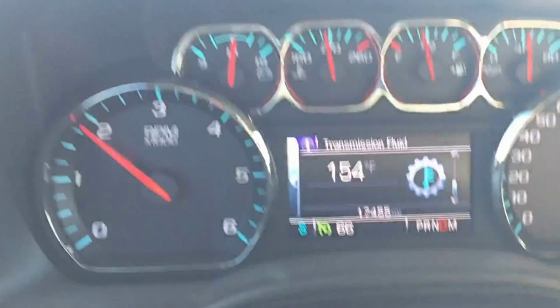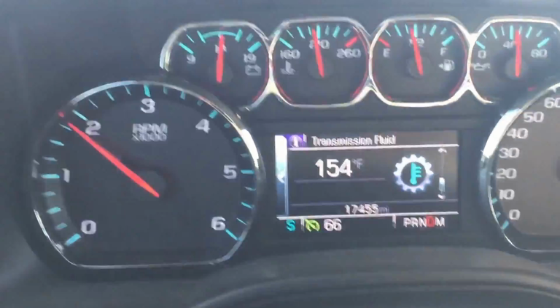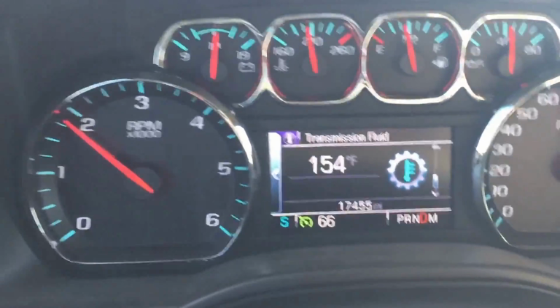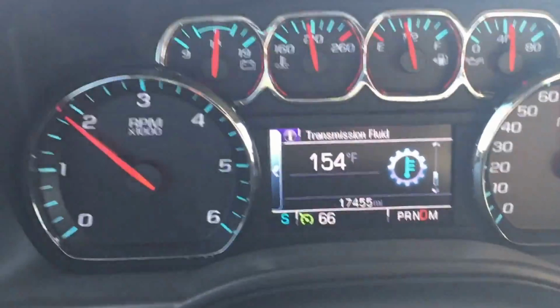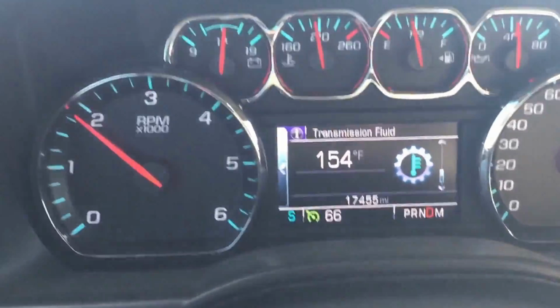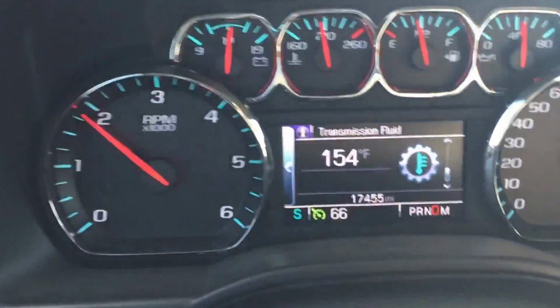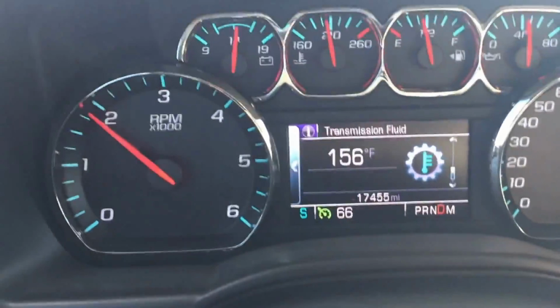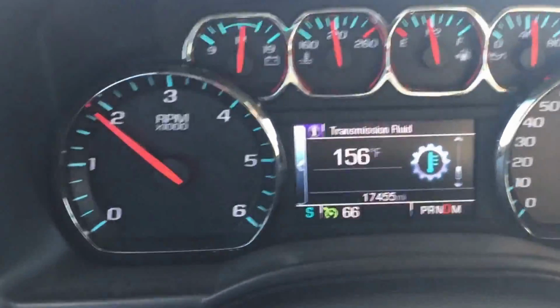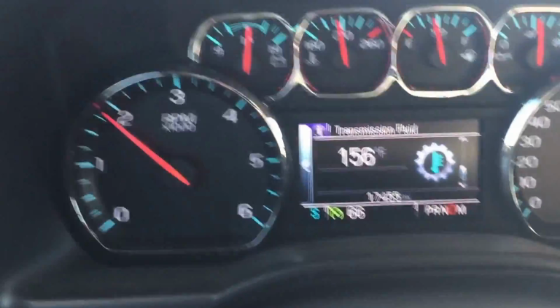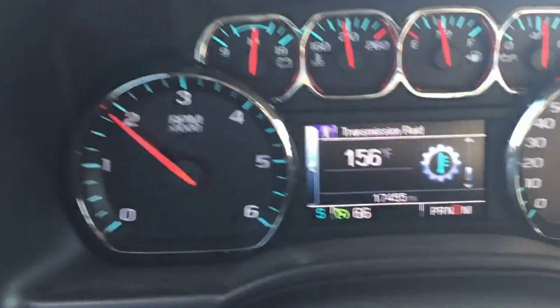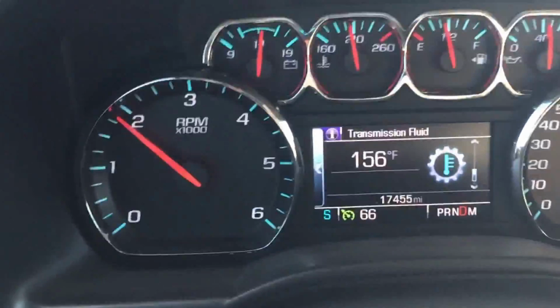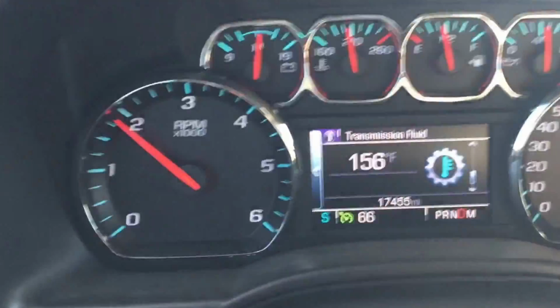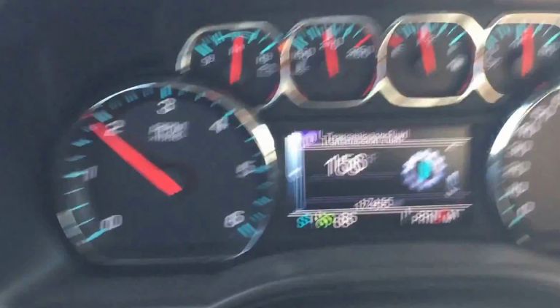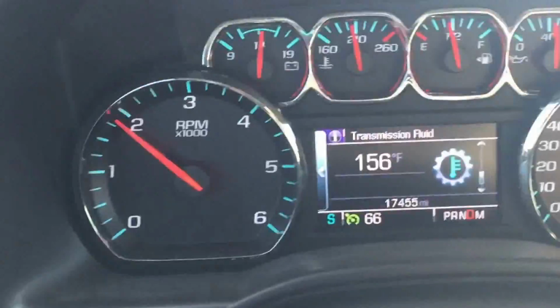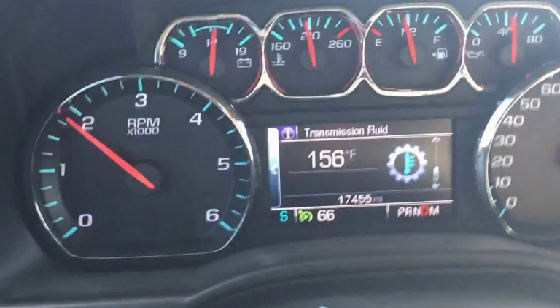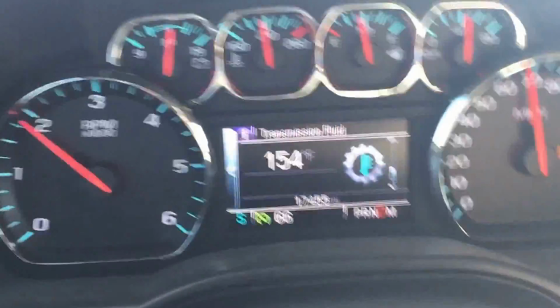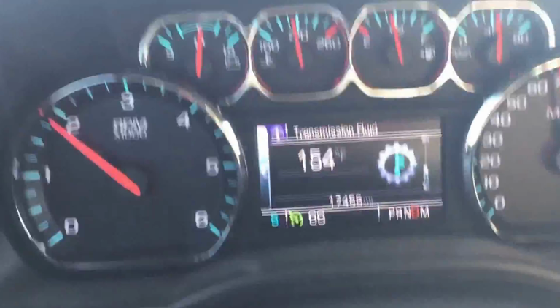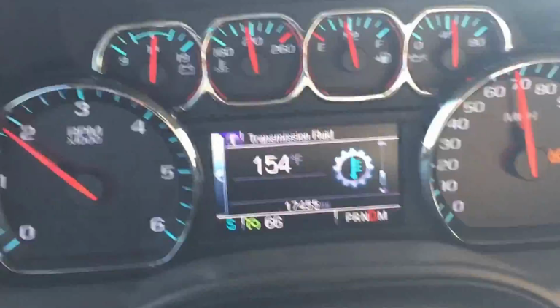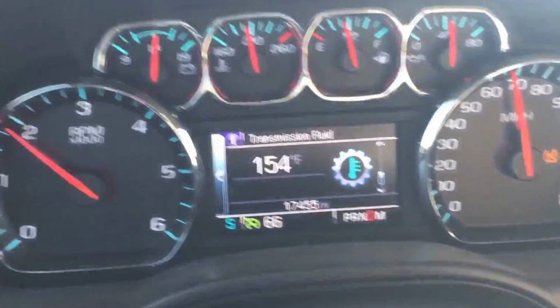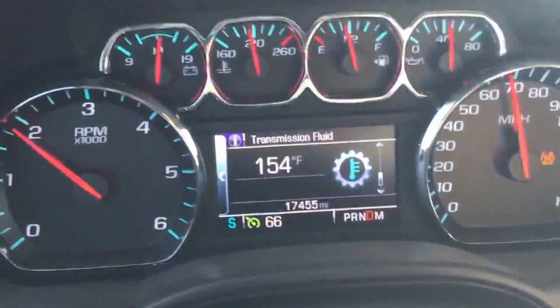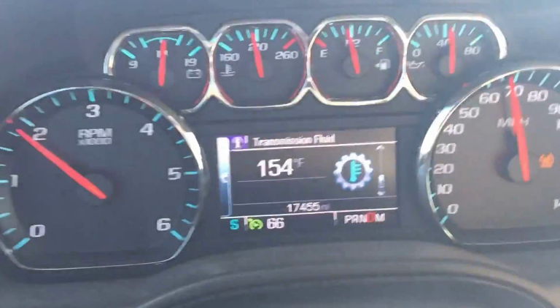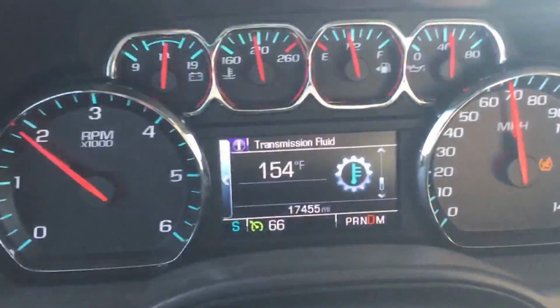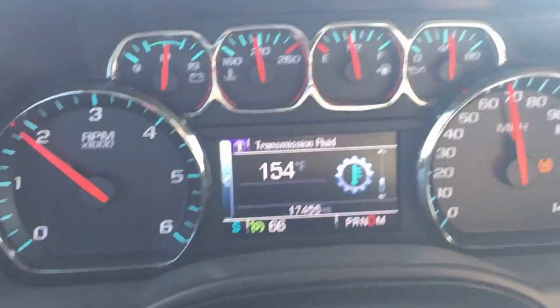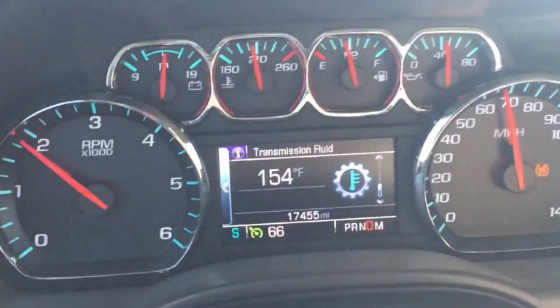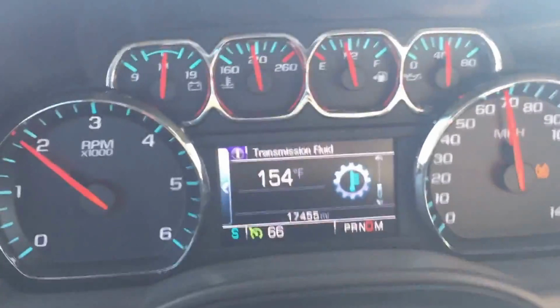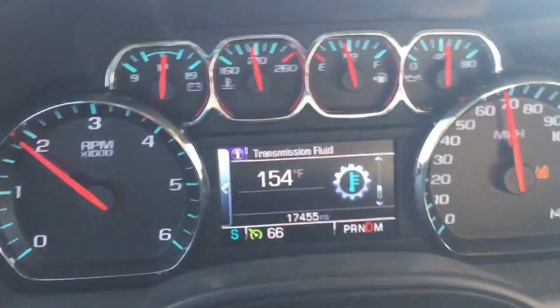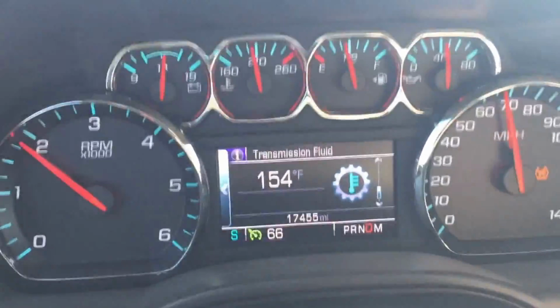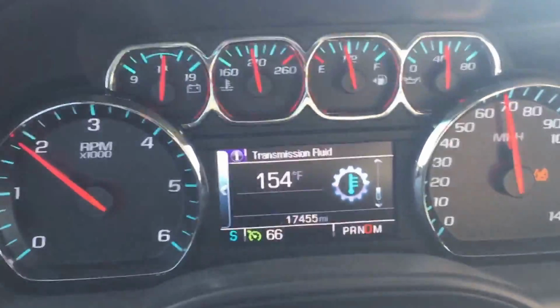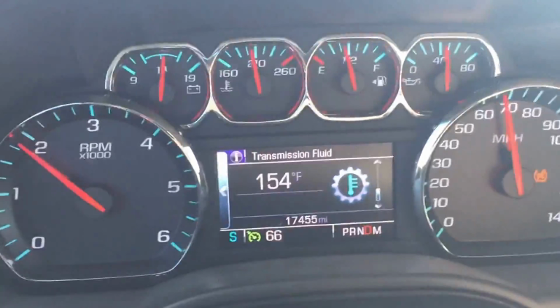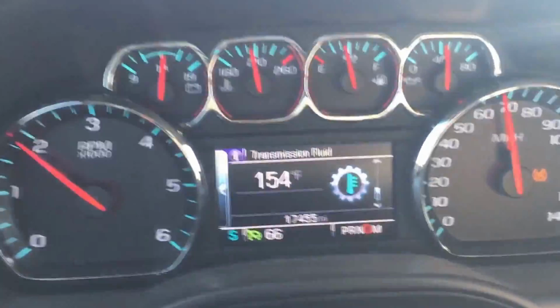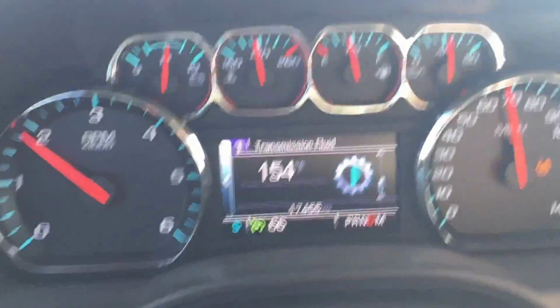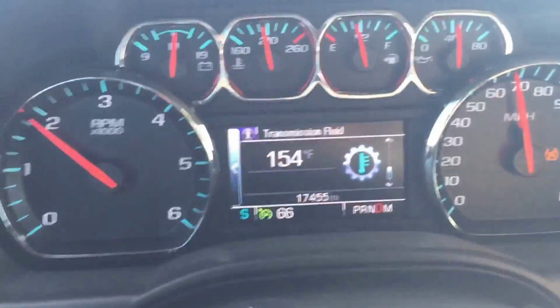This is what my transmission is running at after 20 miles running down the road with the thermostat delete.